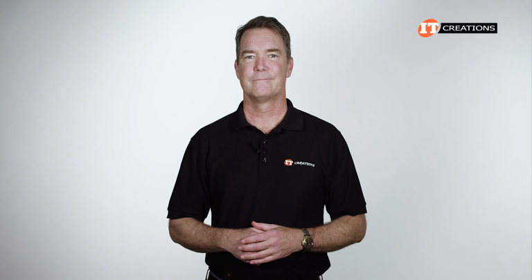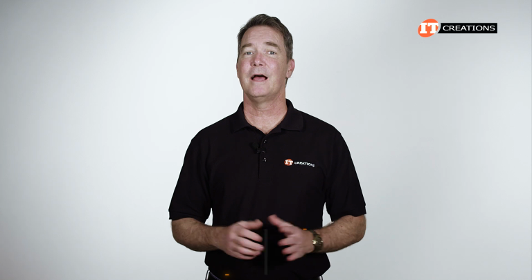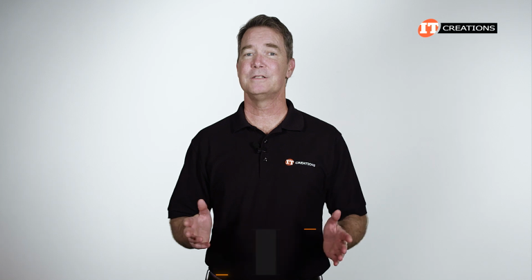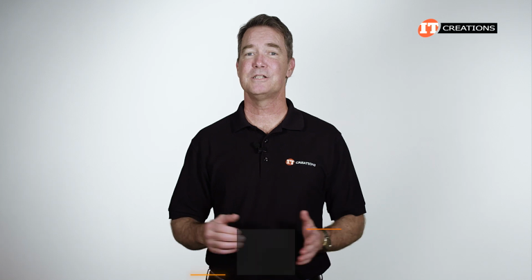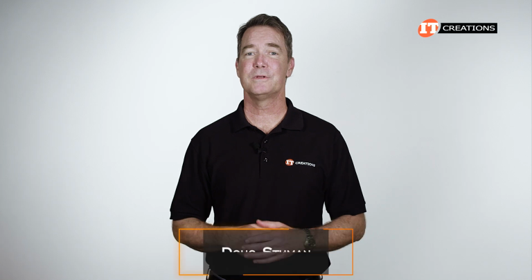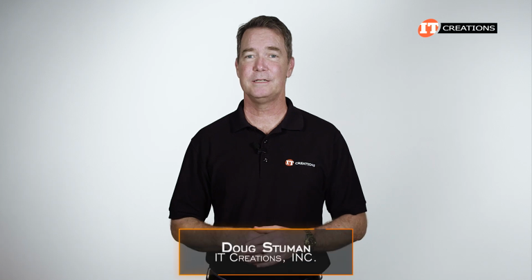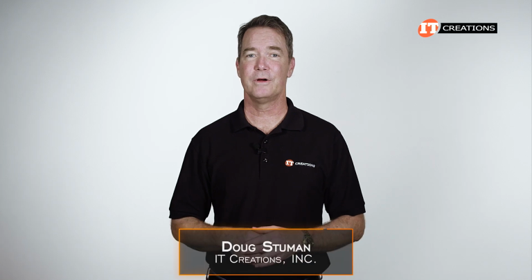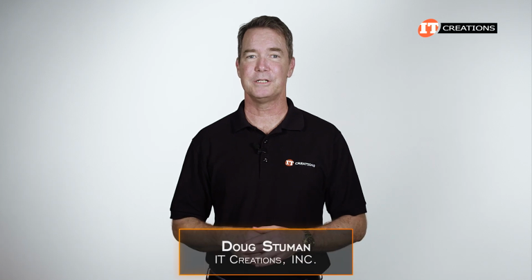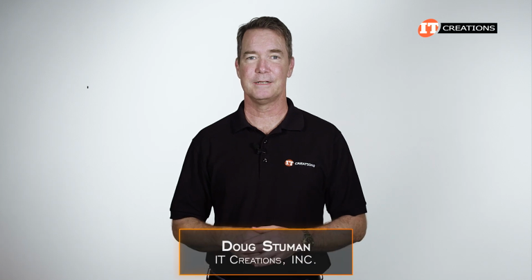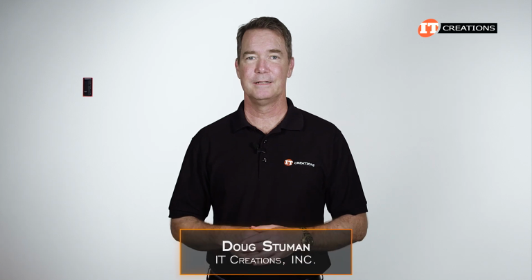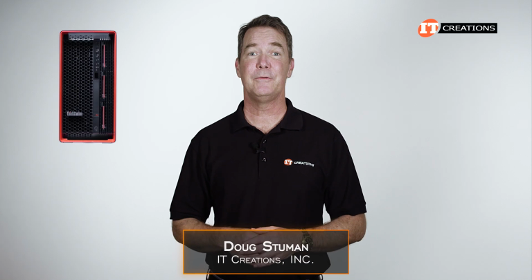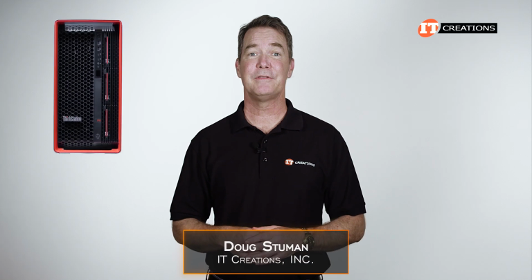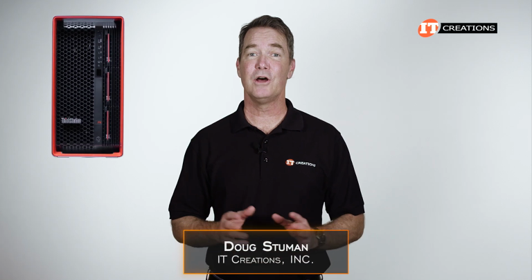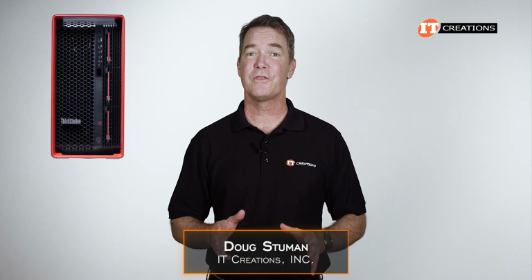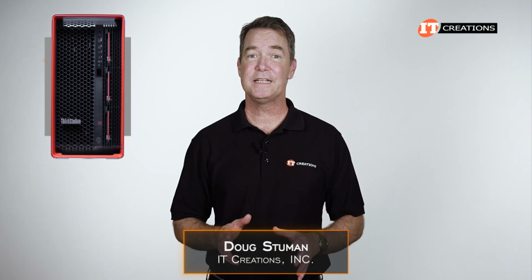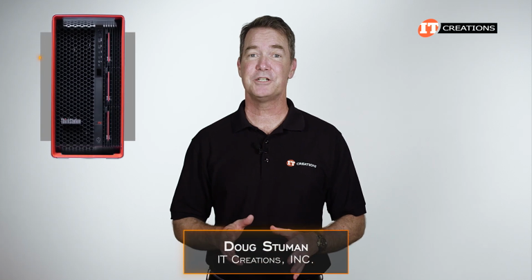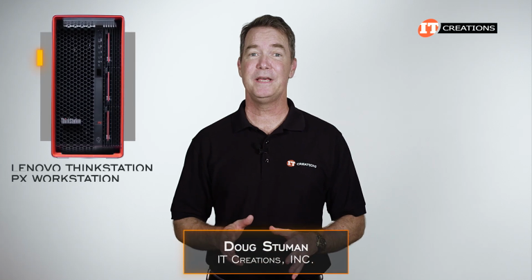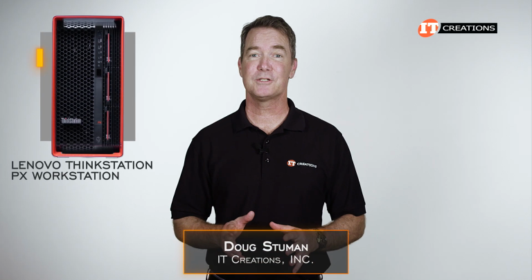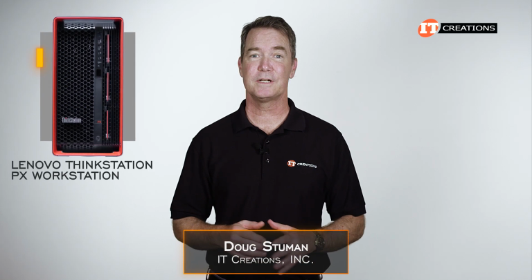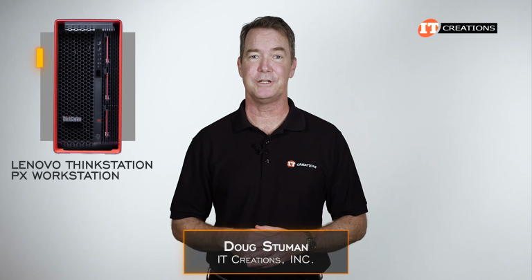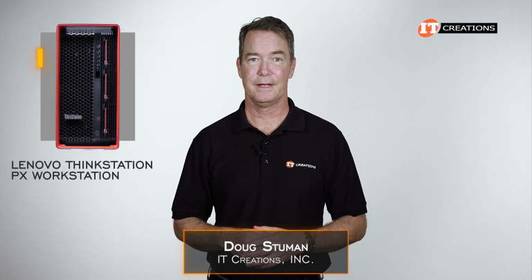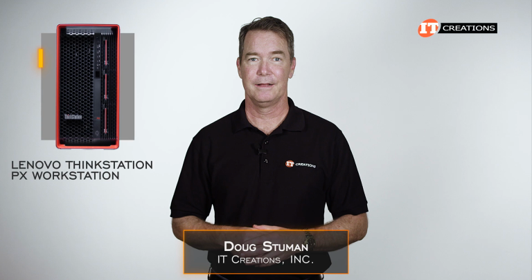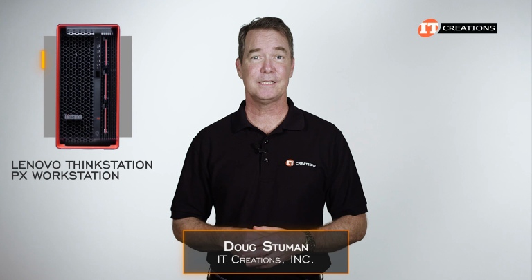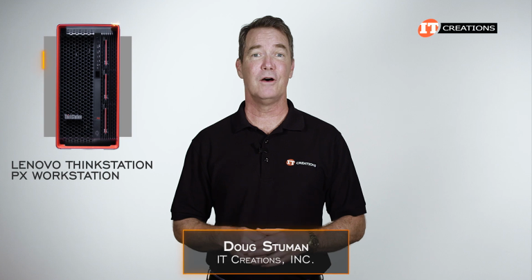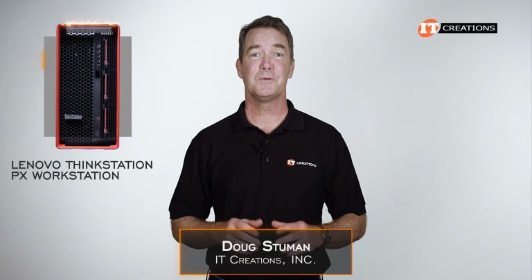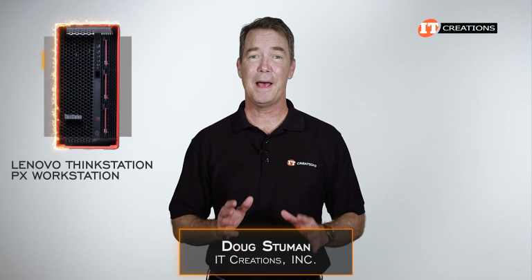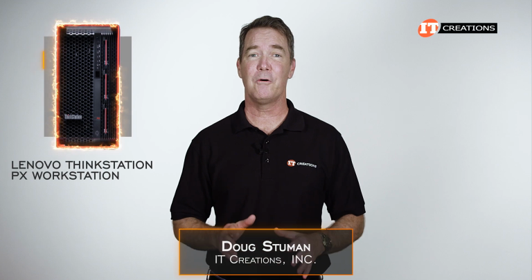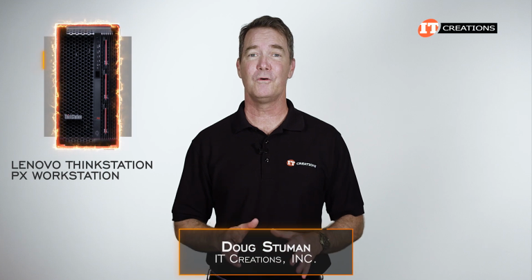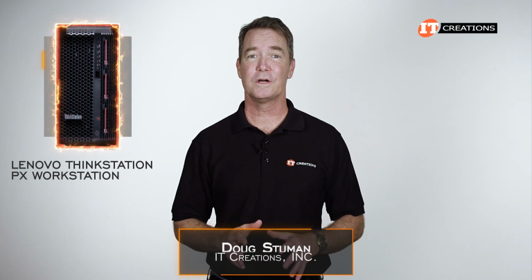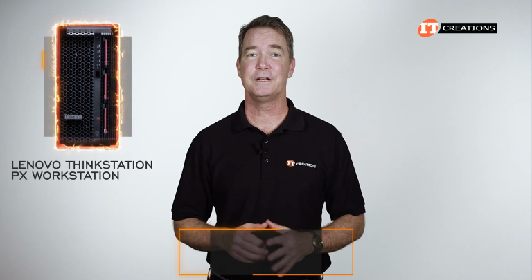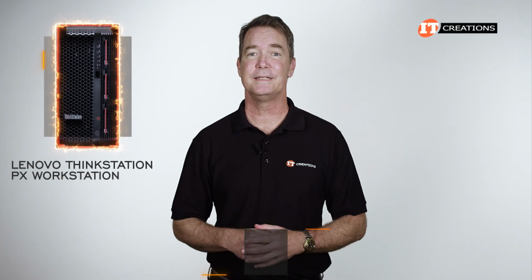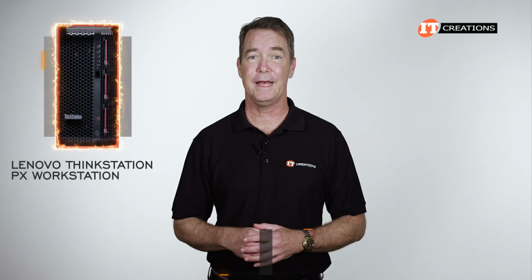Hi there, Doug Stumann with IT Creations. Today we have the Lenovo ThinkStation PX workstation. This is Lenovo's most powerful workstation to date.